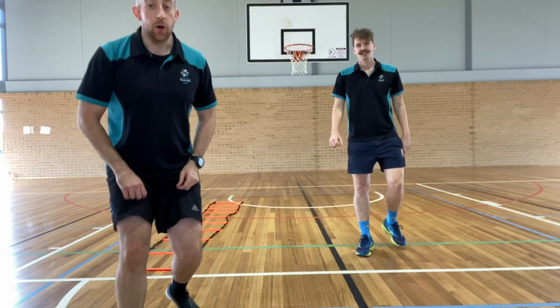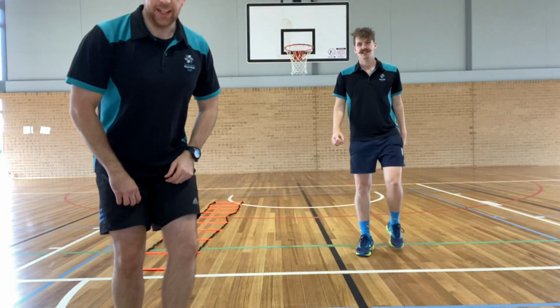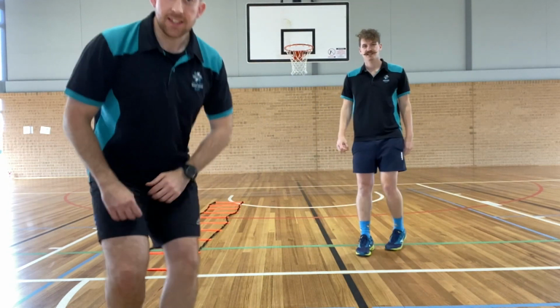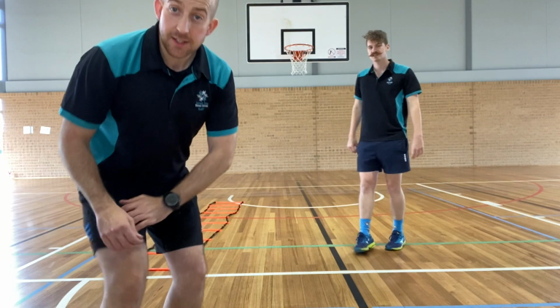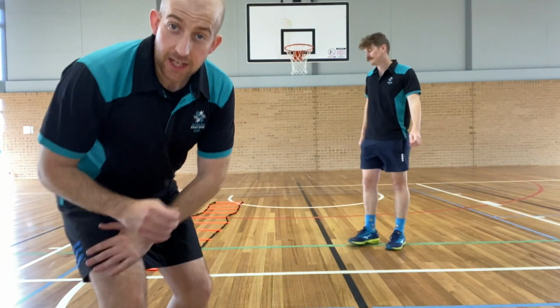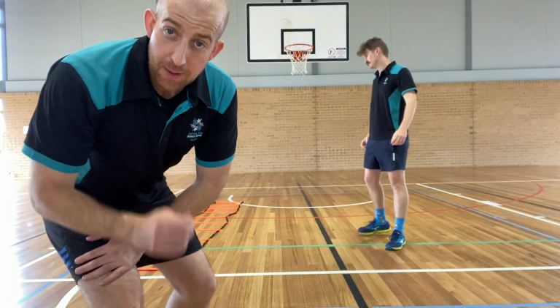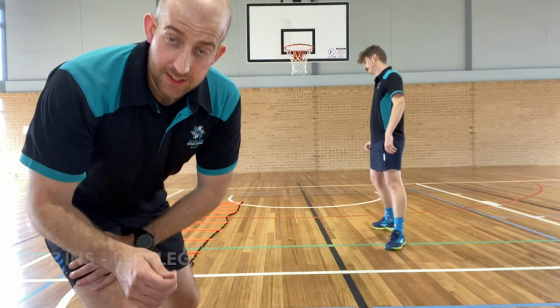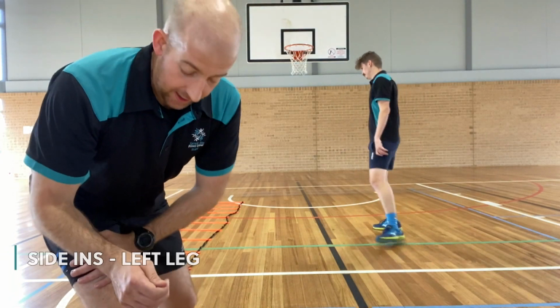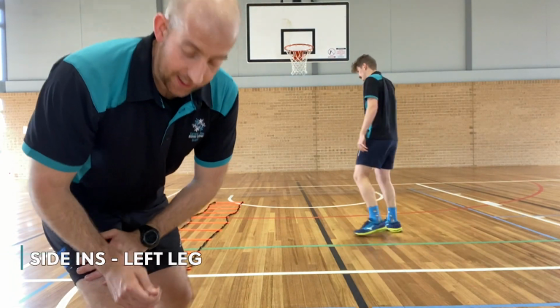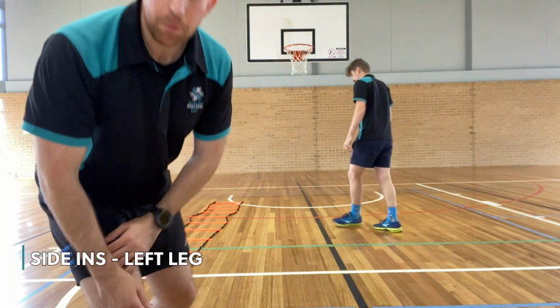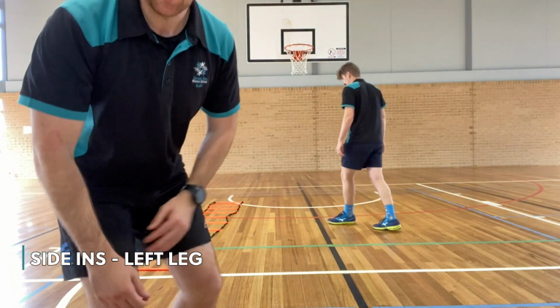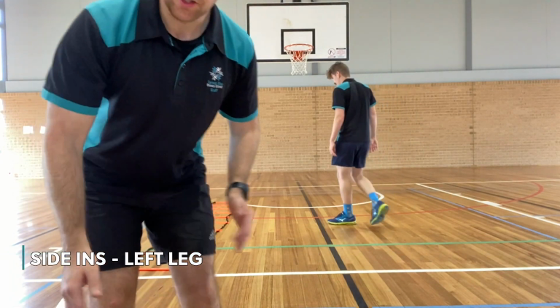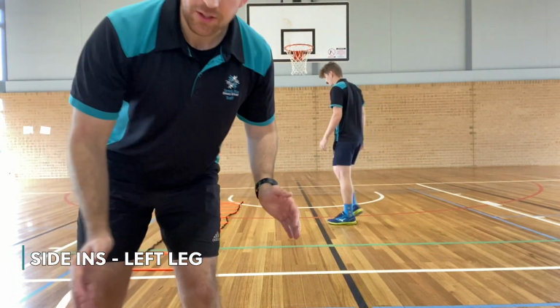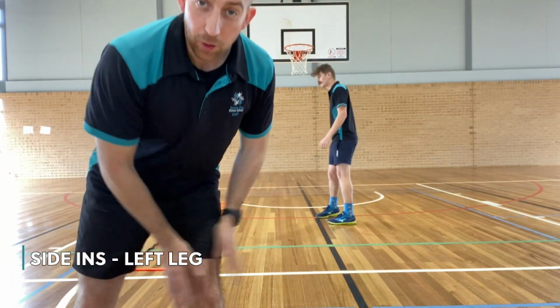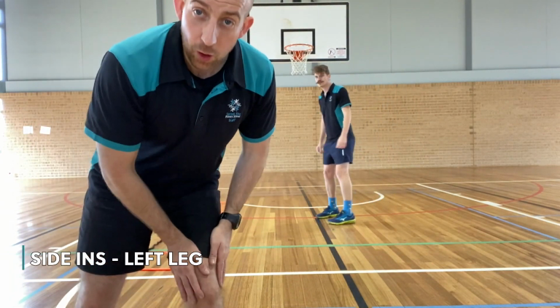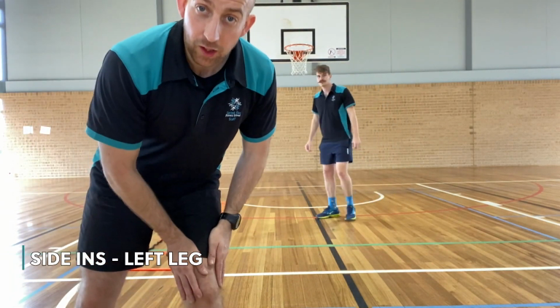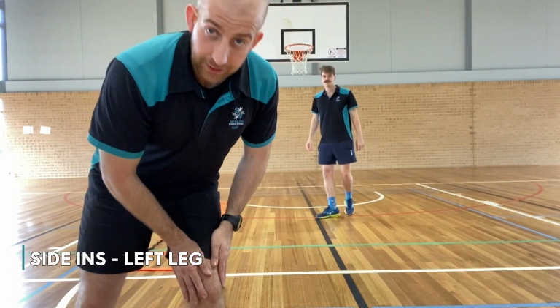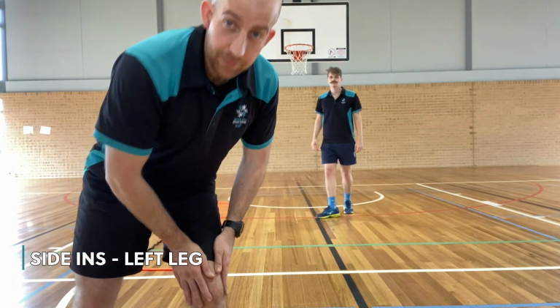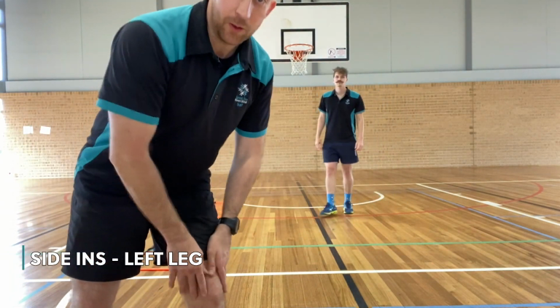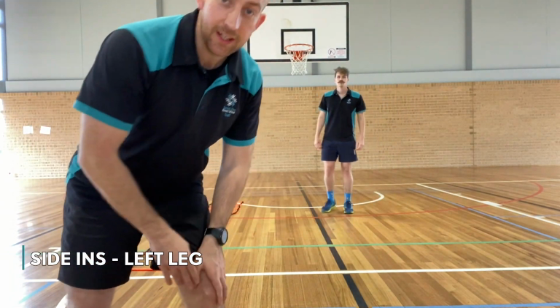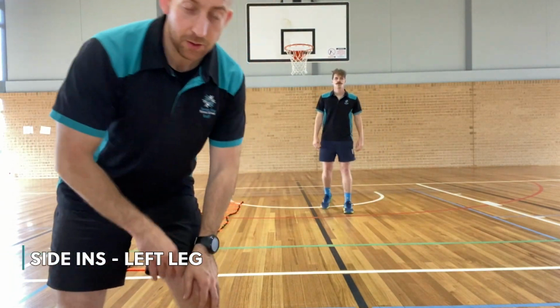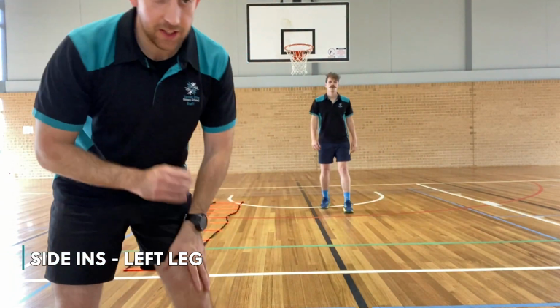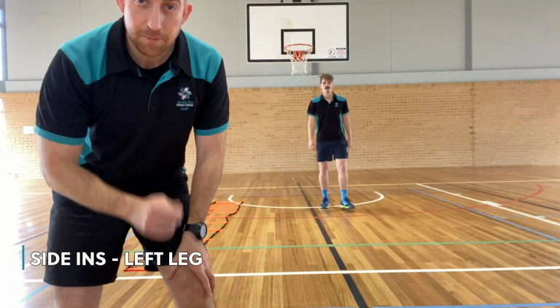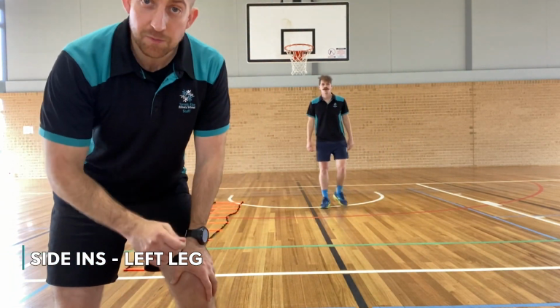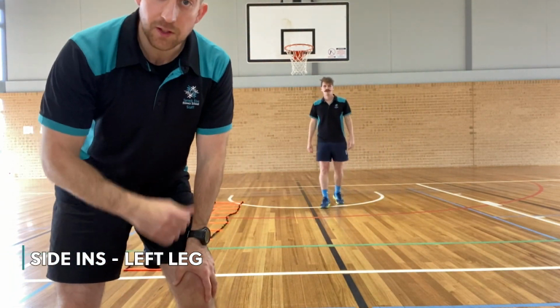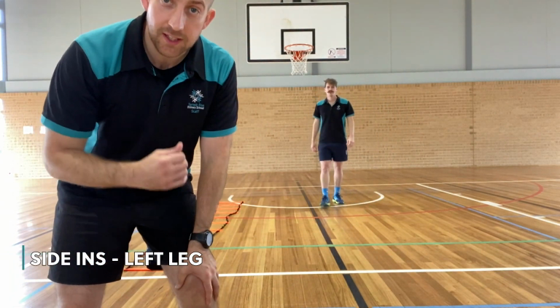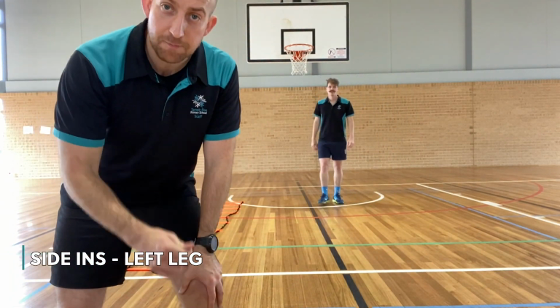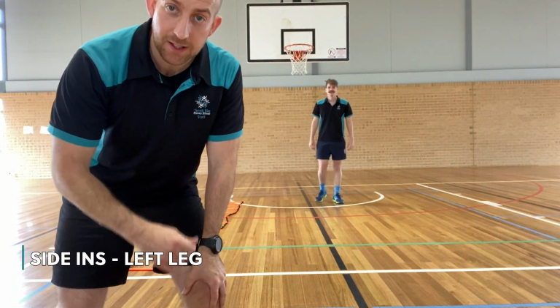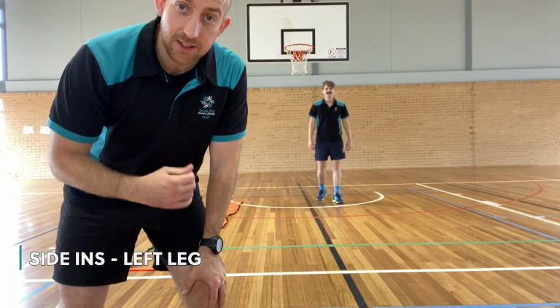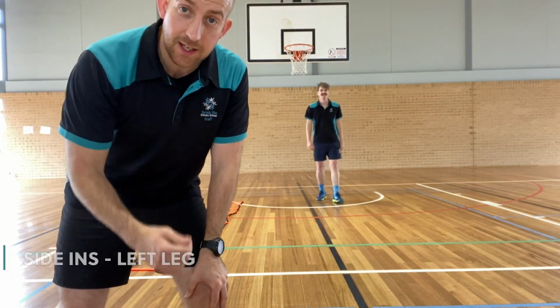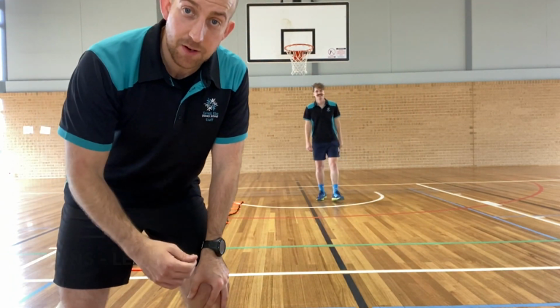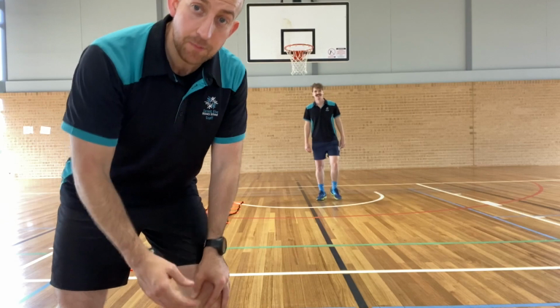Okay guys, same exercise now but we're going to use our other leg. Same movement, same pattern, same rhythm, but using our other leg.